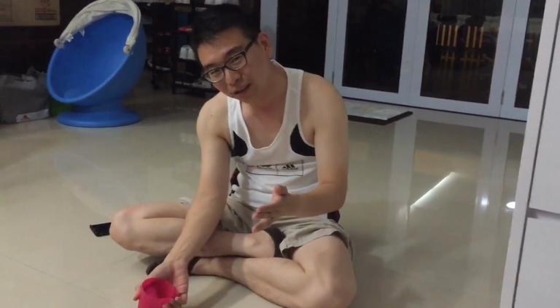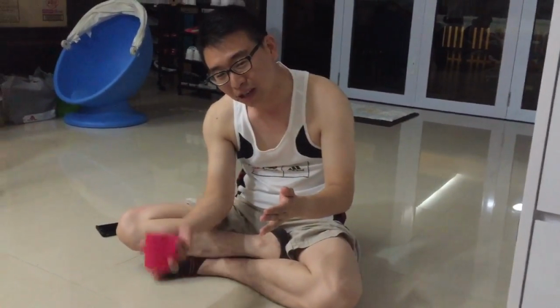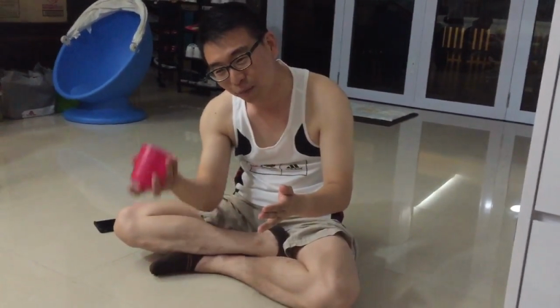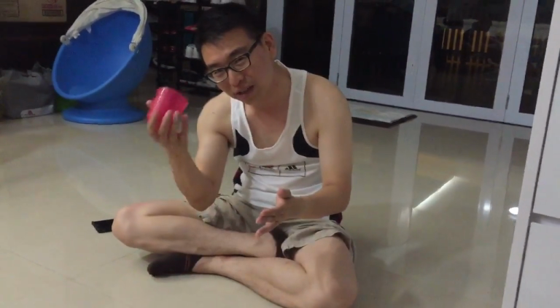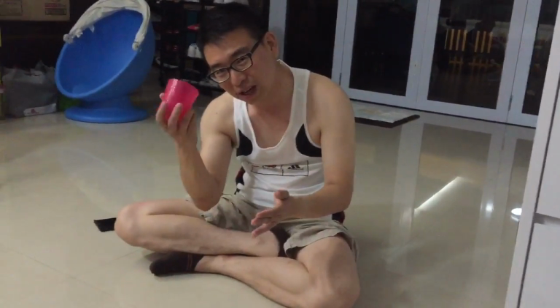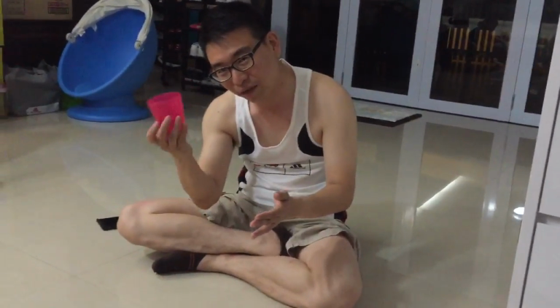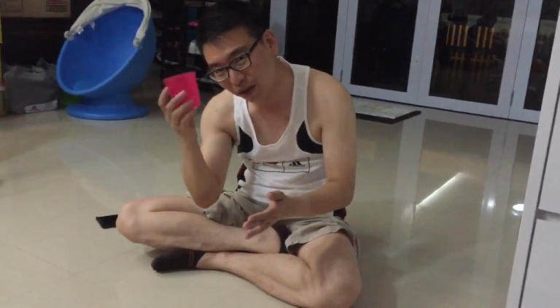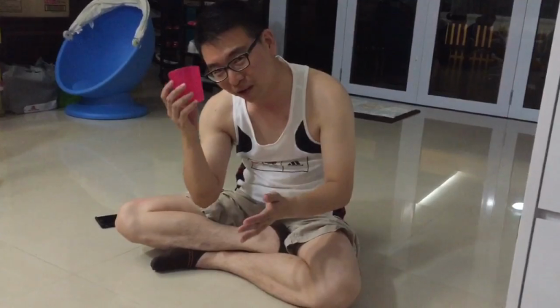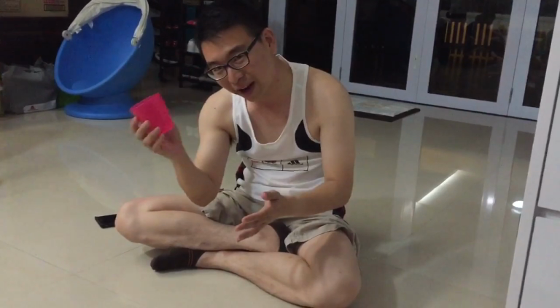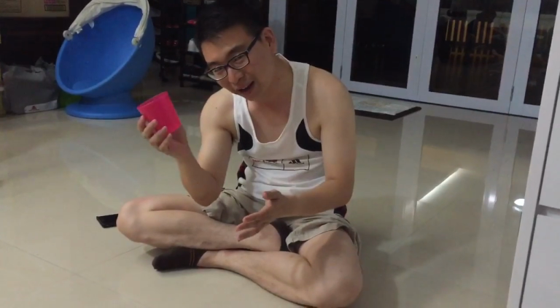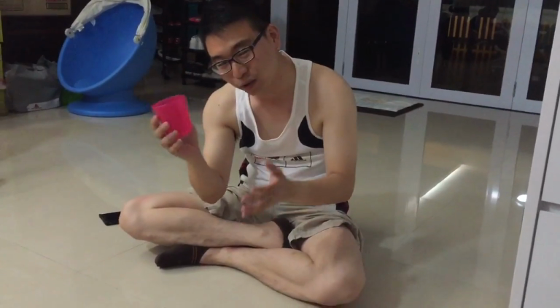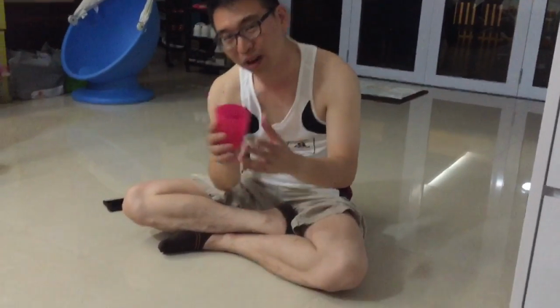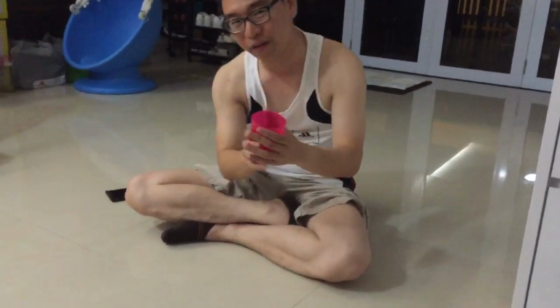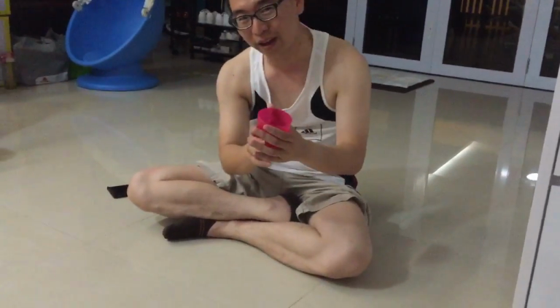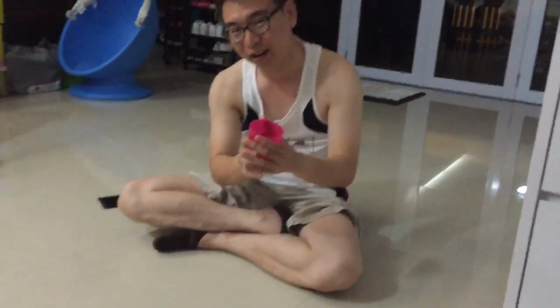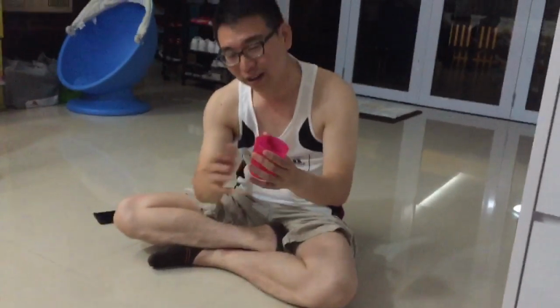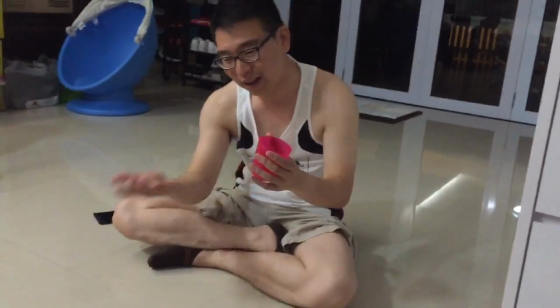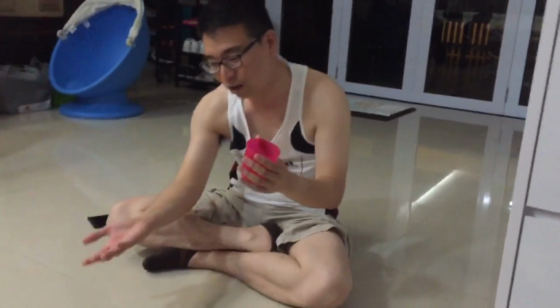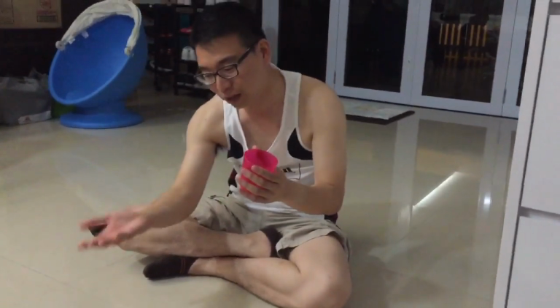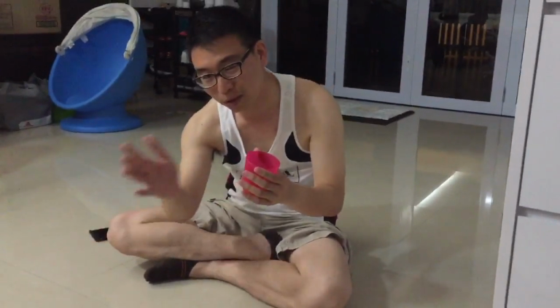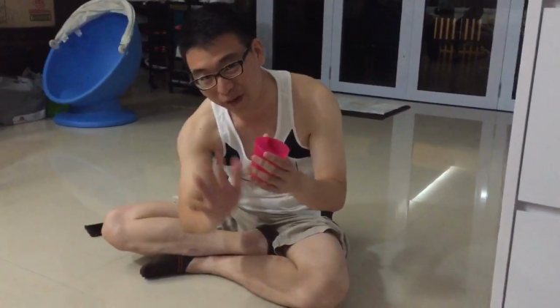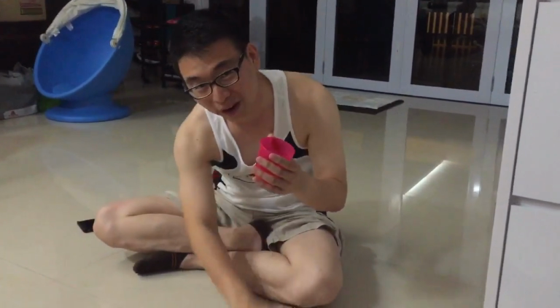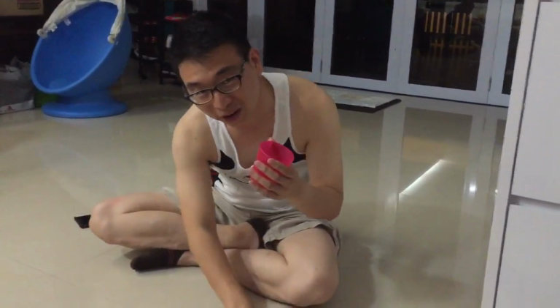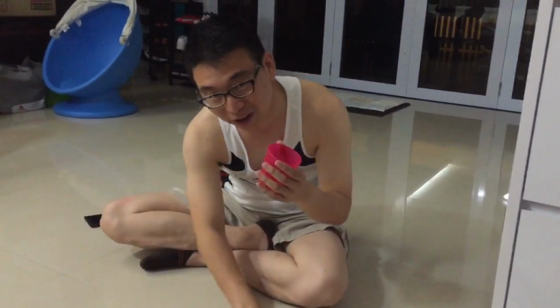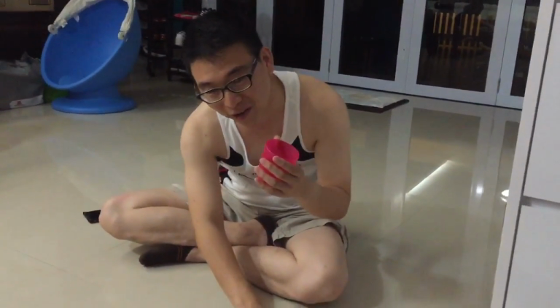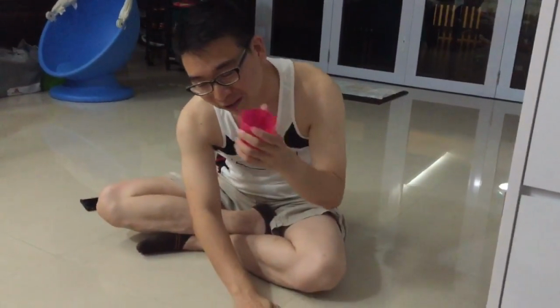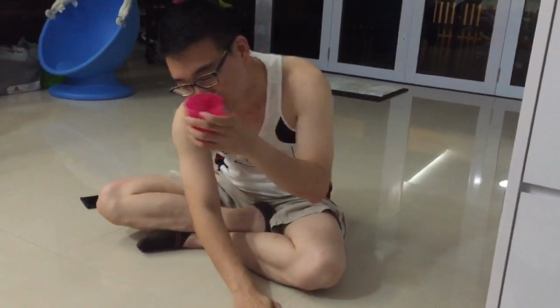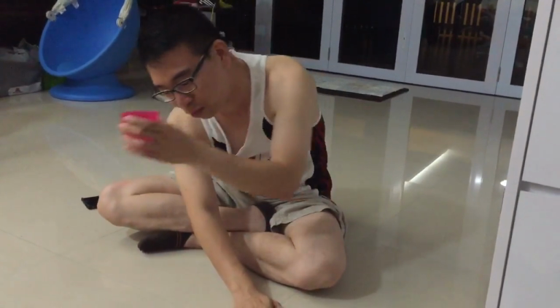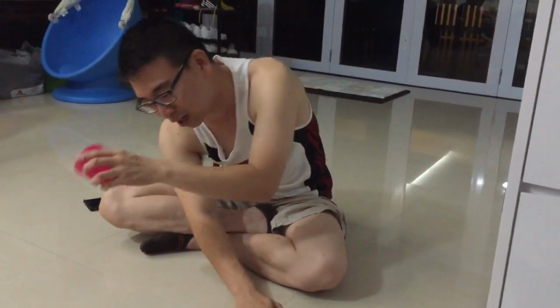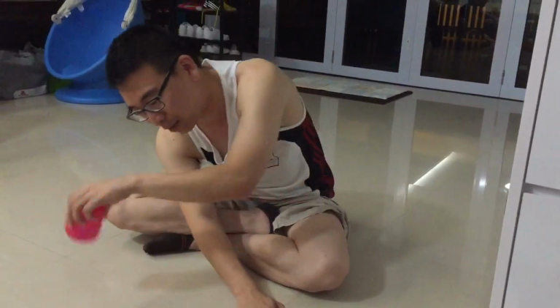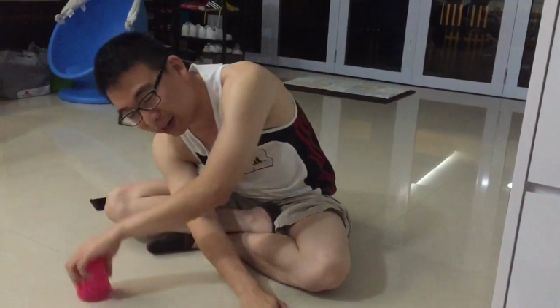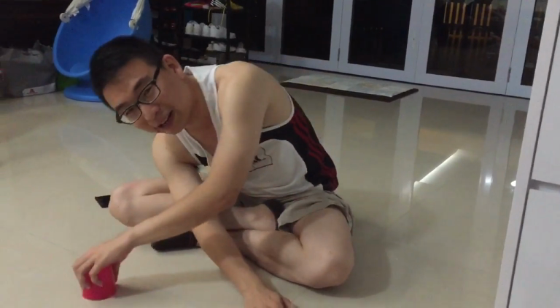Then you pass the cup from your right hand to your left hand. Then you tap your left hand on the ground, then you put the cup like that.